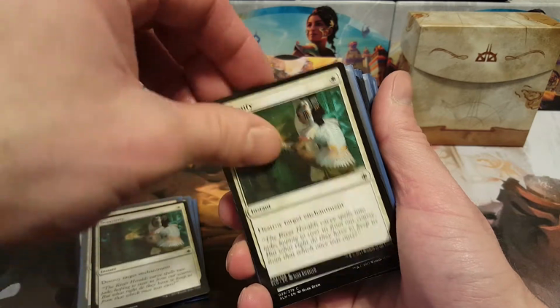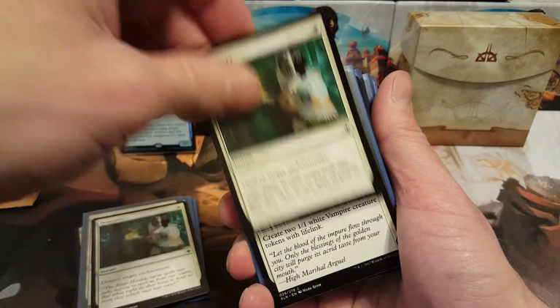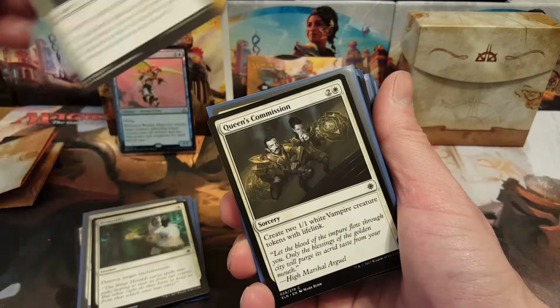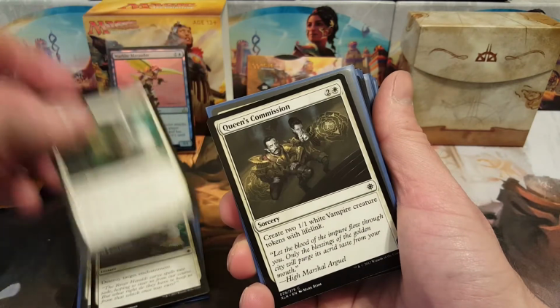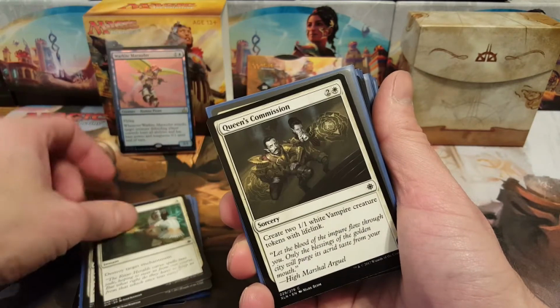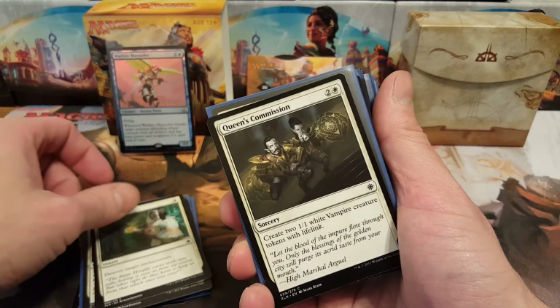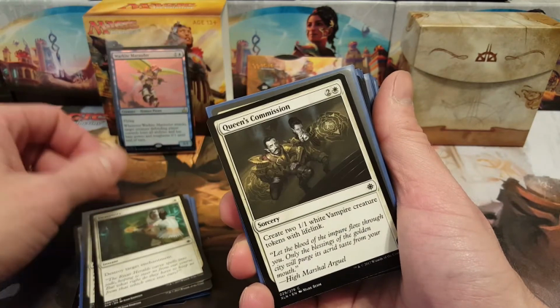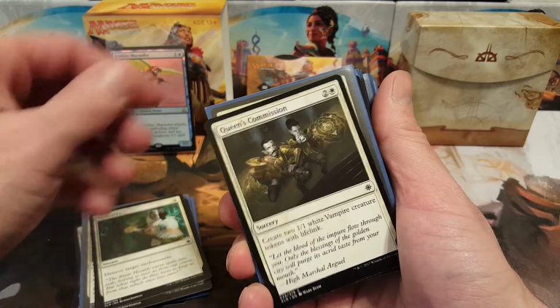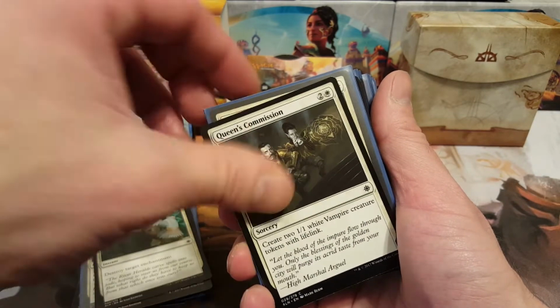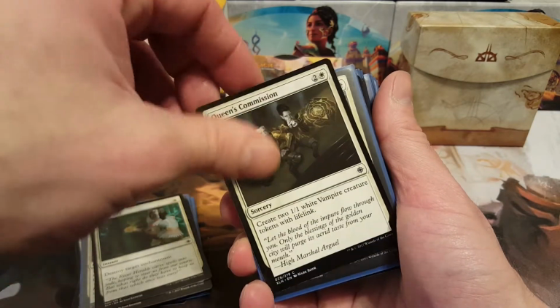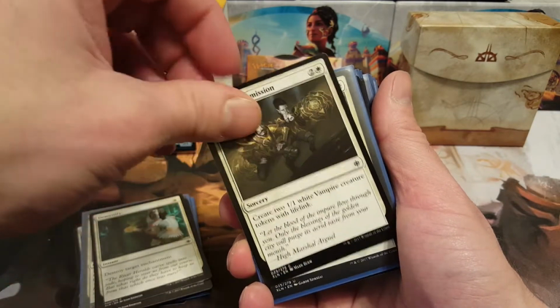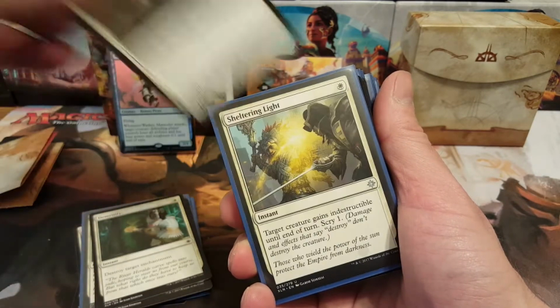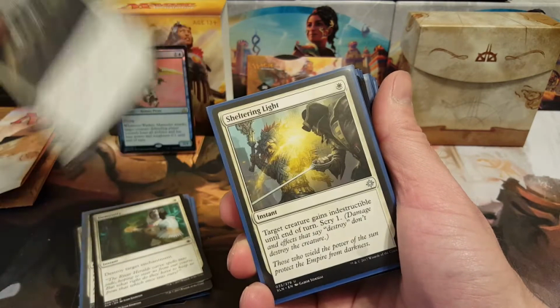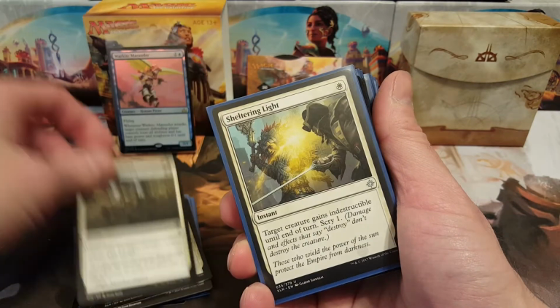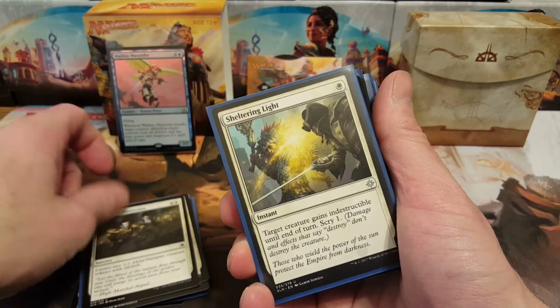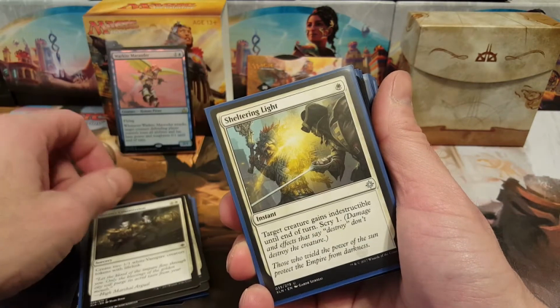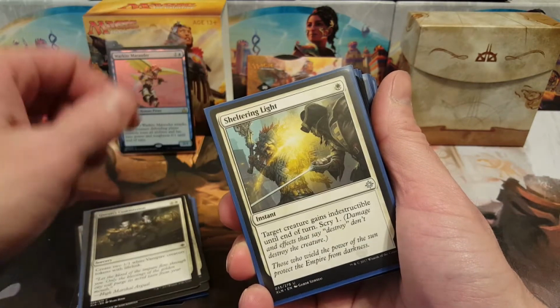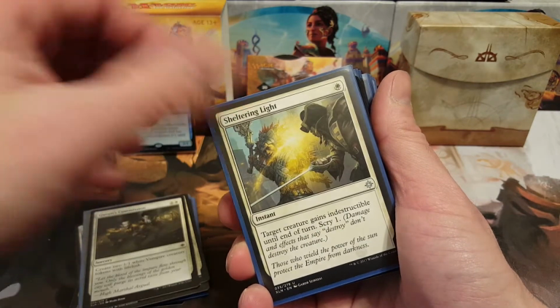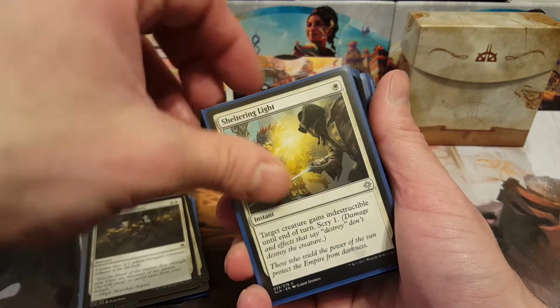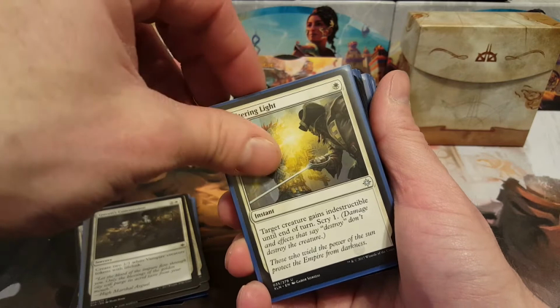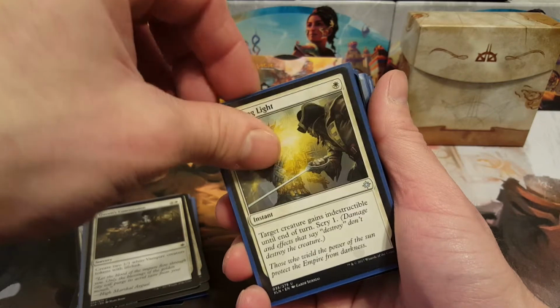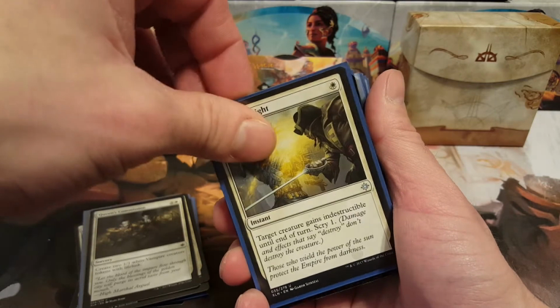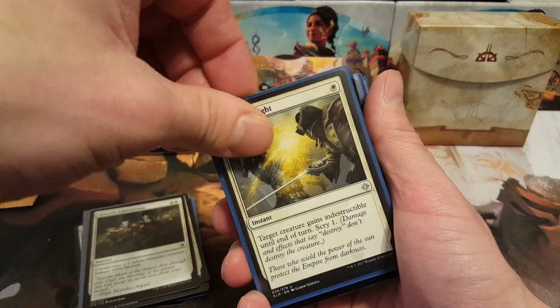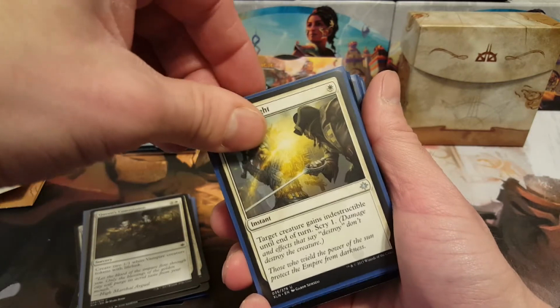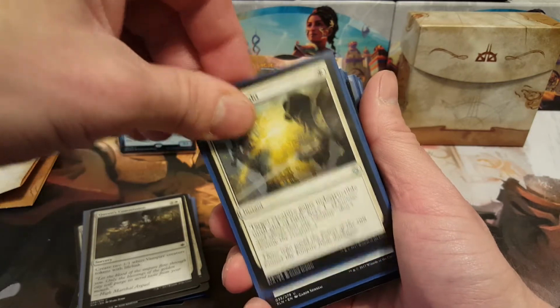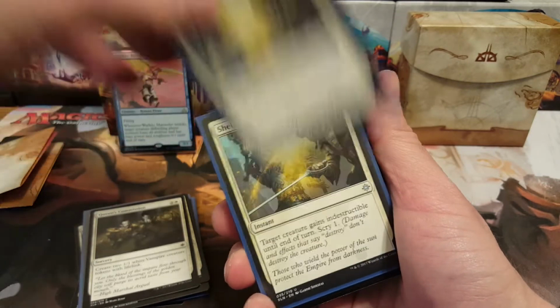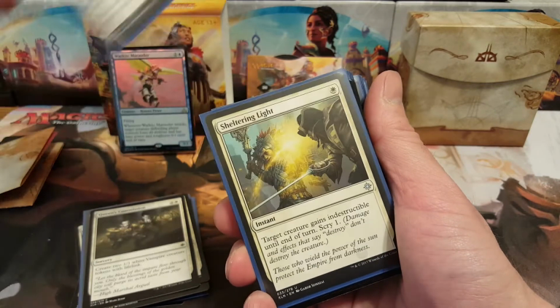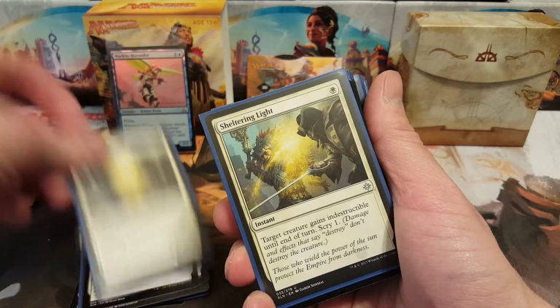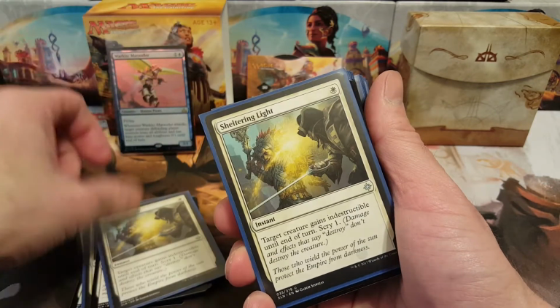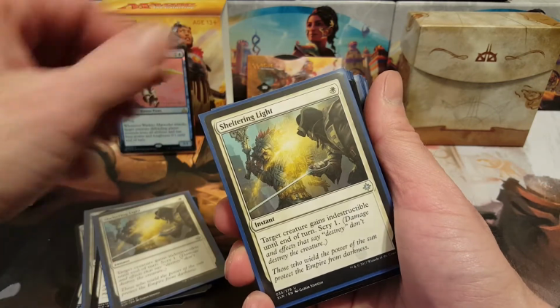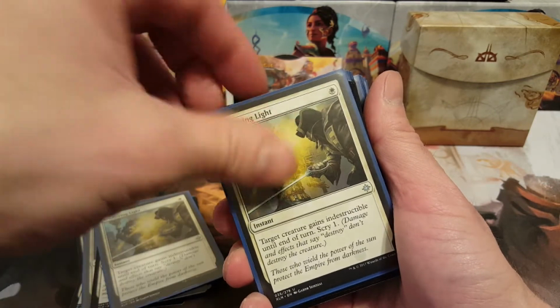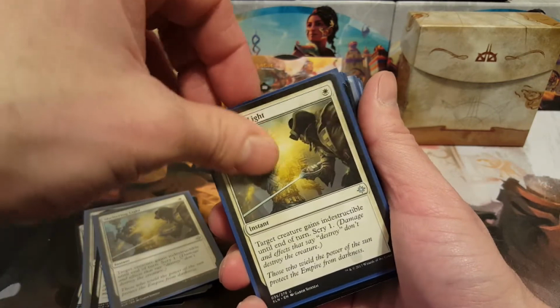For the spells in white I got Demystify, another Demystify, Queen's Commission, Sheltering Light, and two Sheltering Lights.